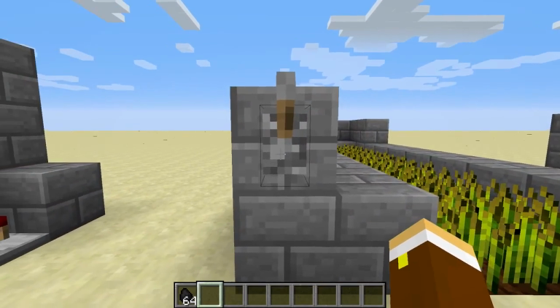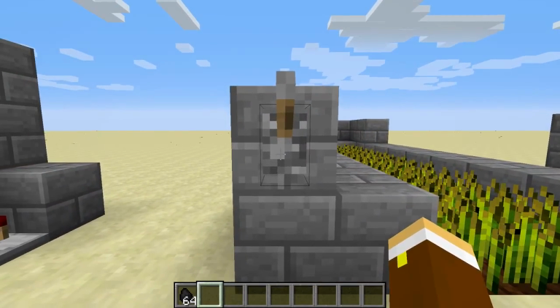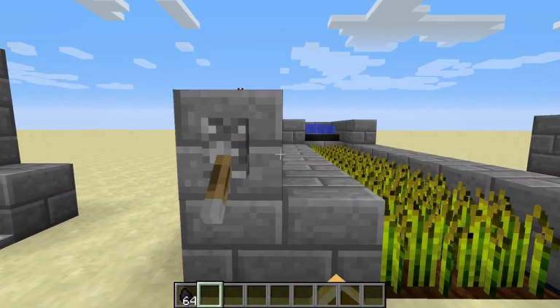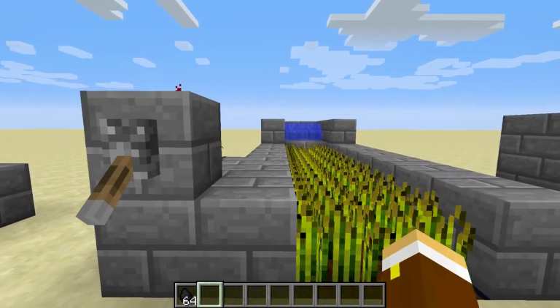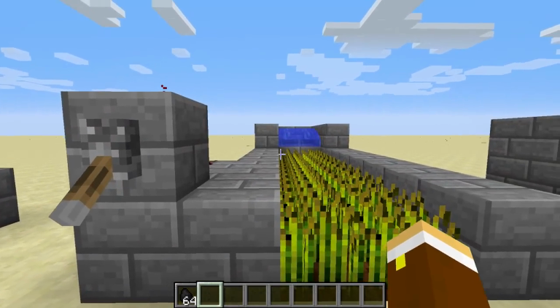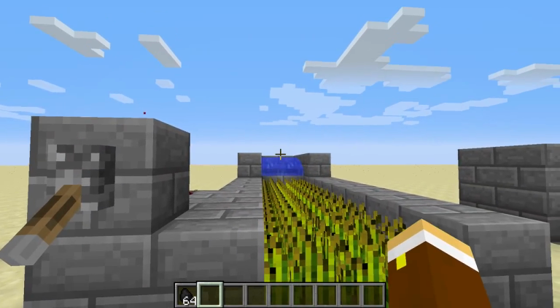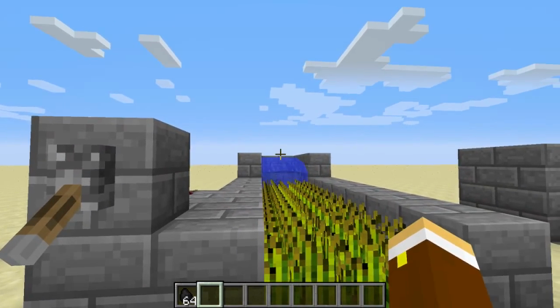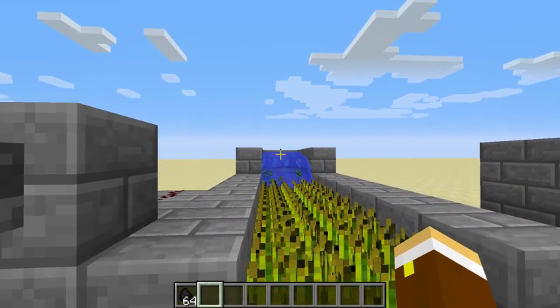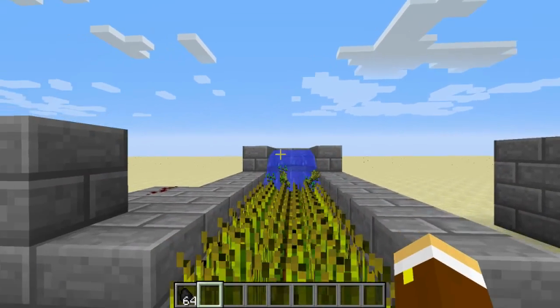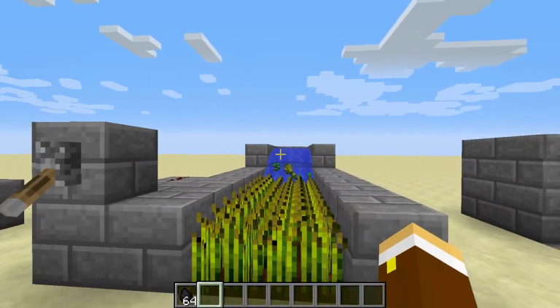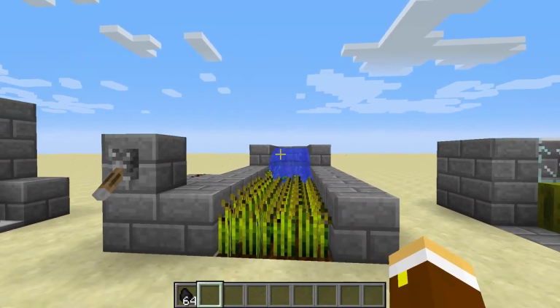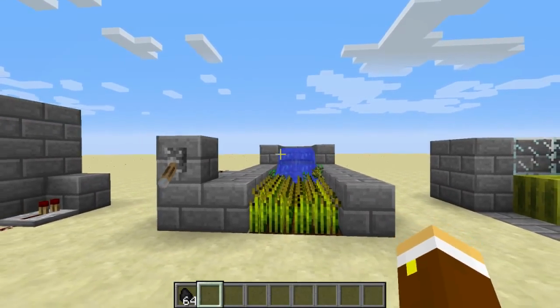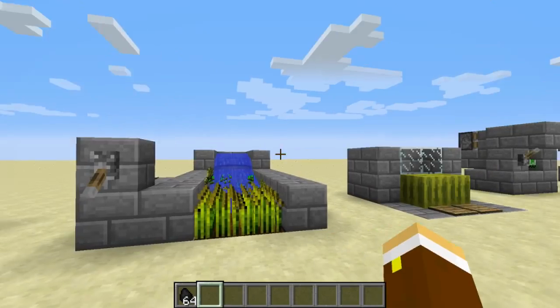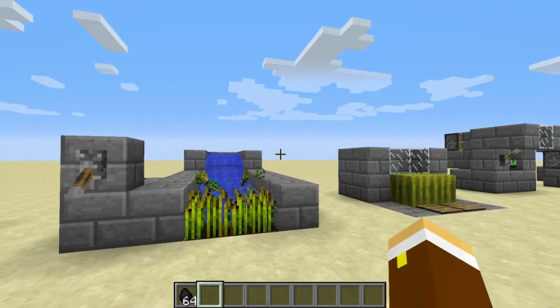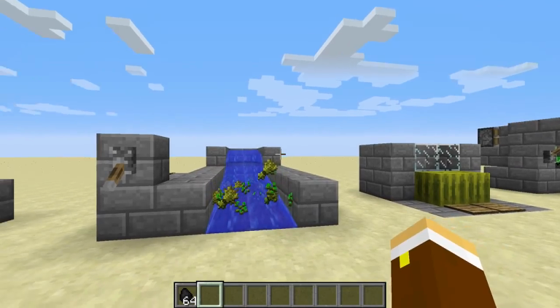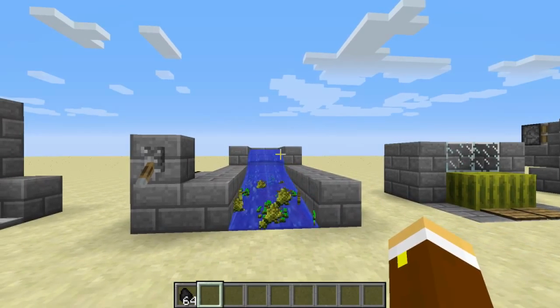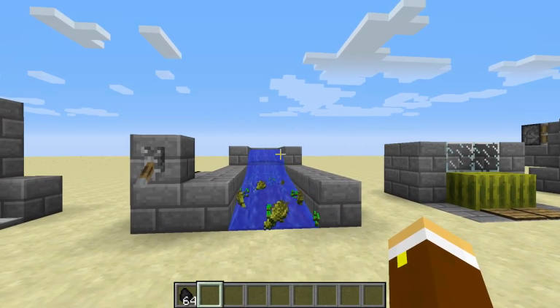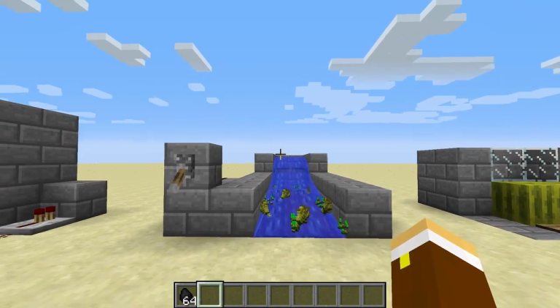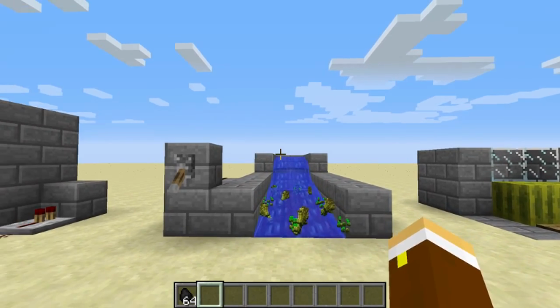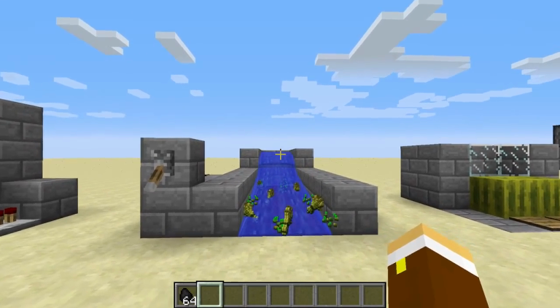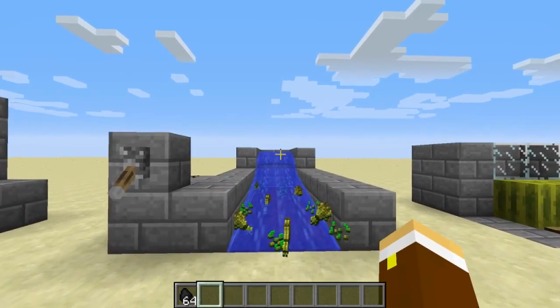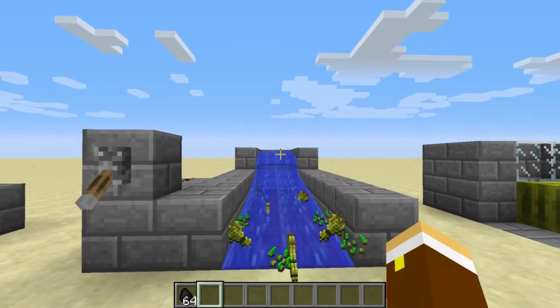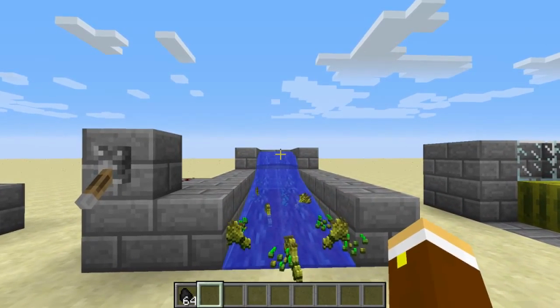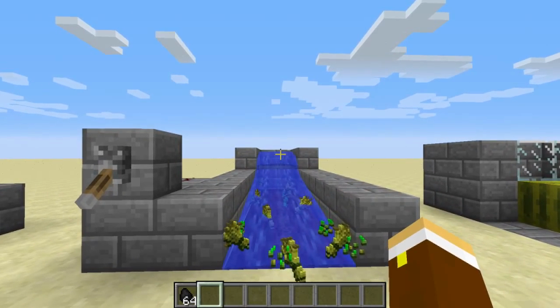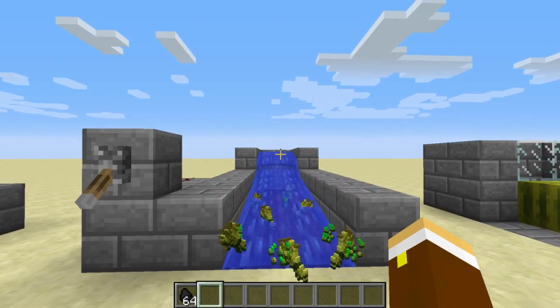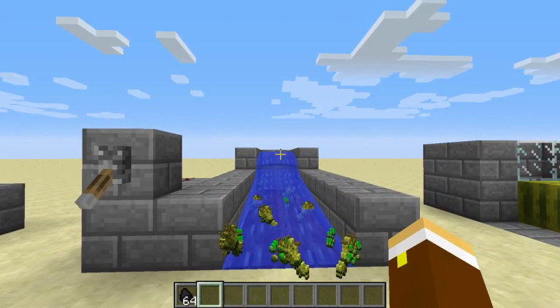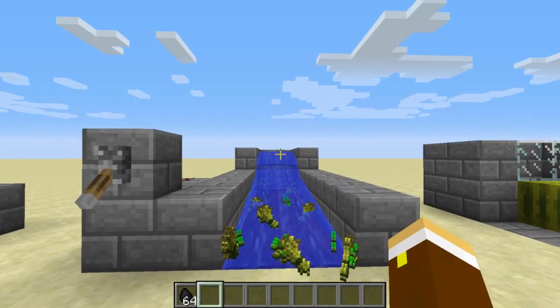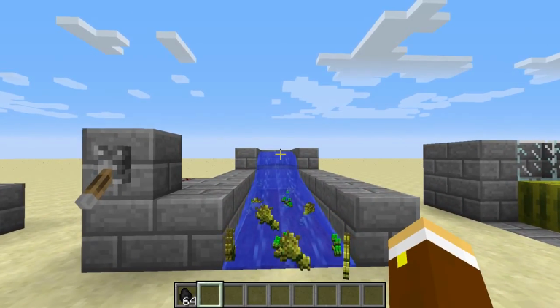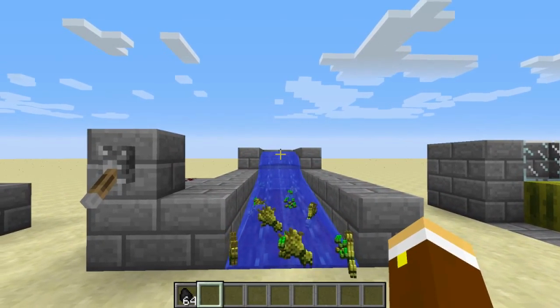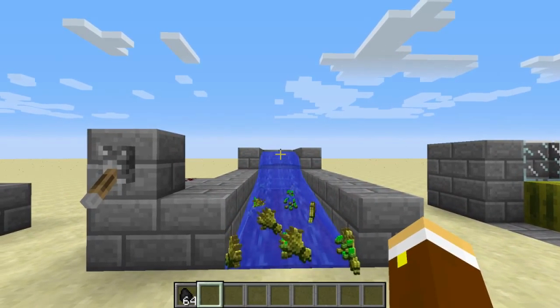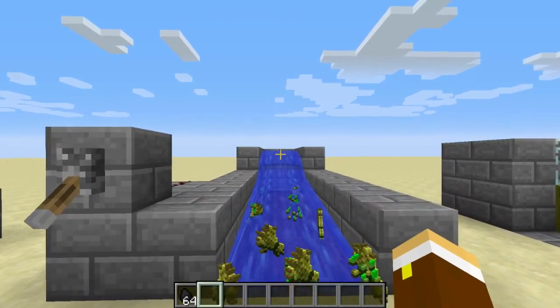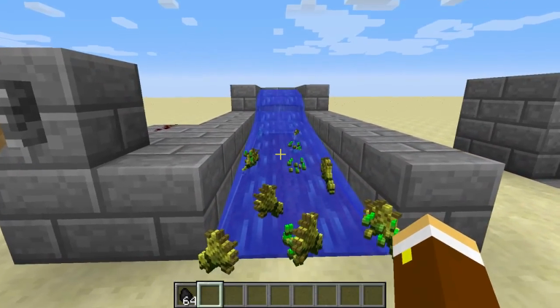Number 2, you got your classic wheat farm. You can now do this using dispensers due to, I believe, the 1.3 patch.